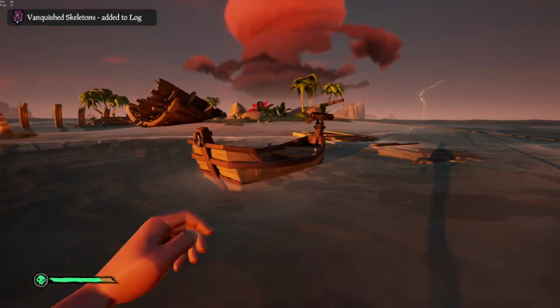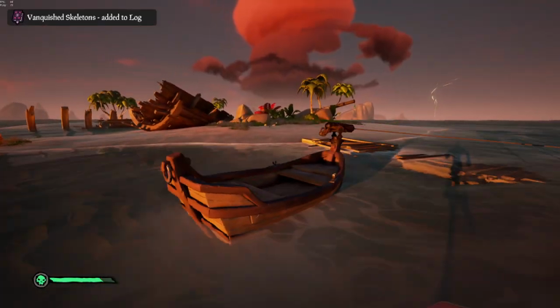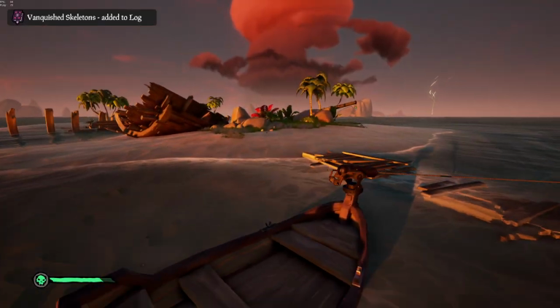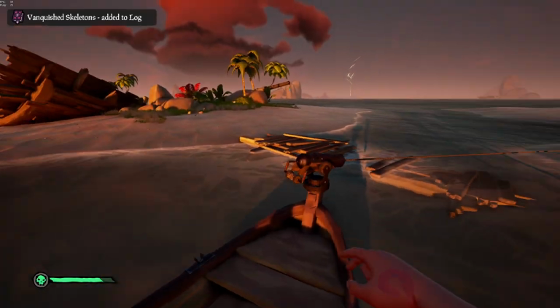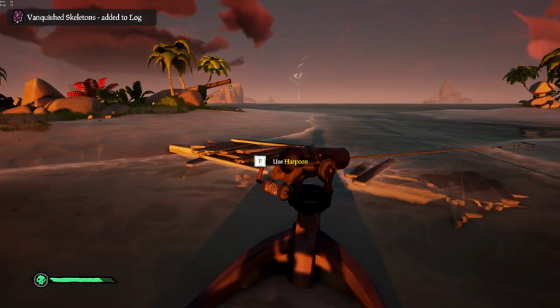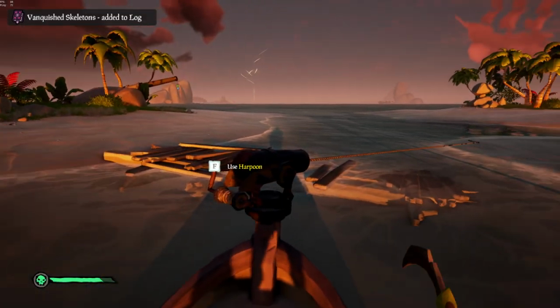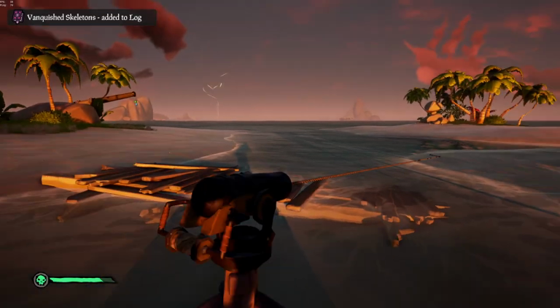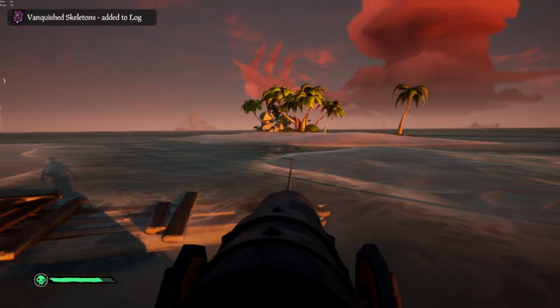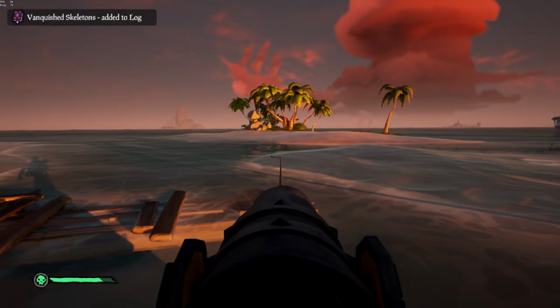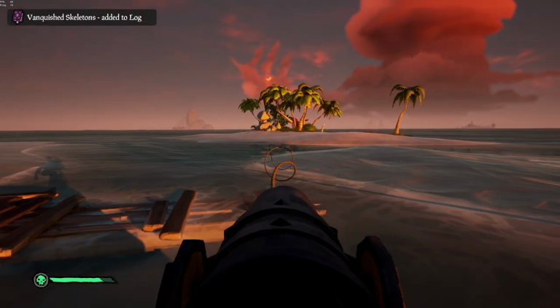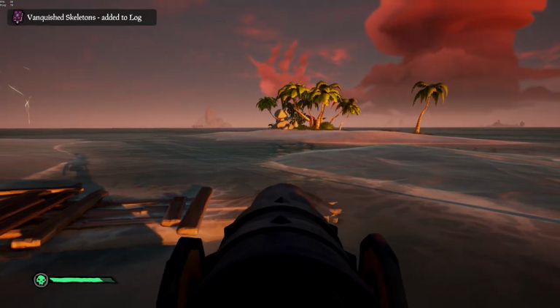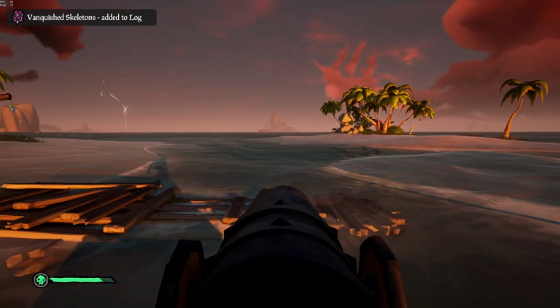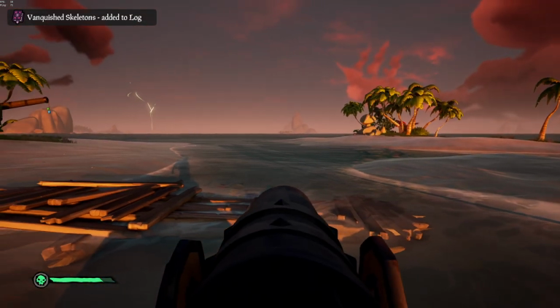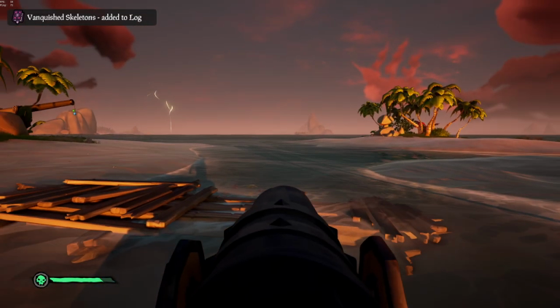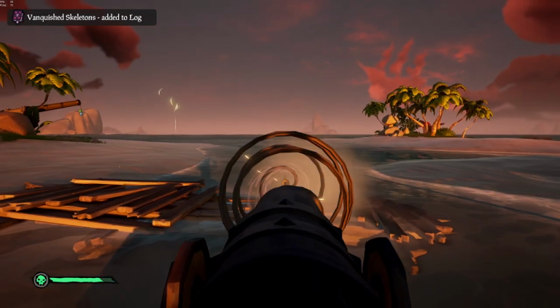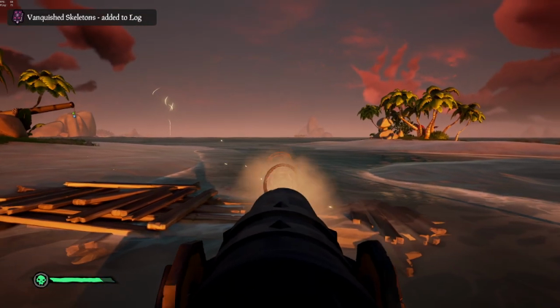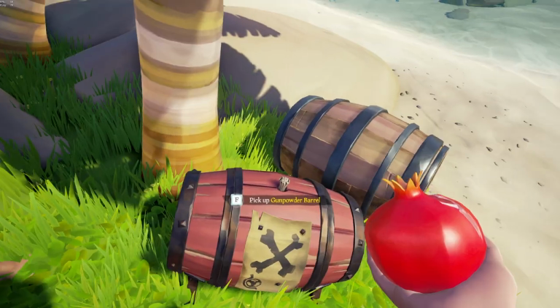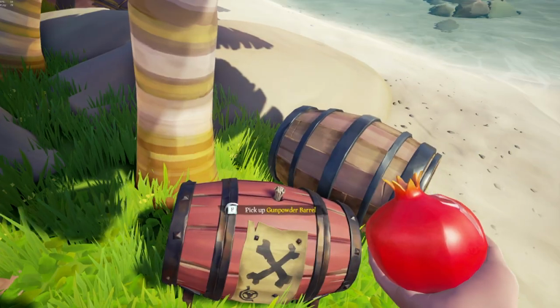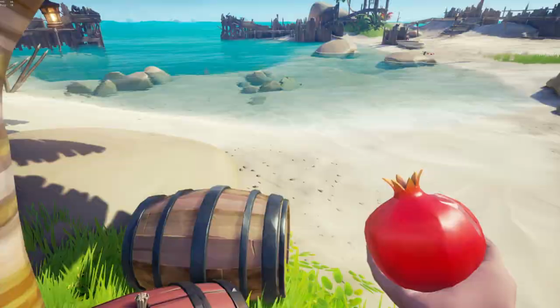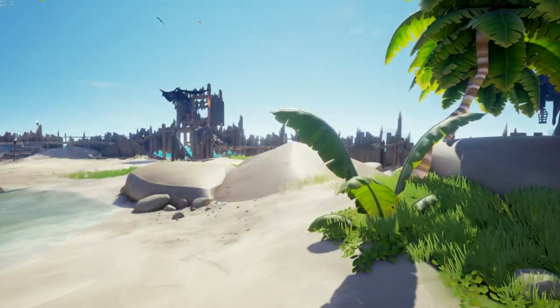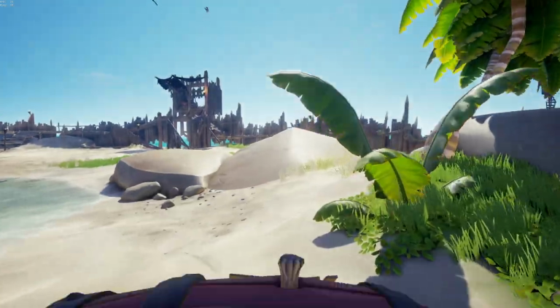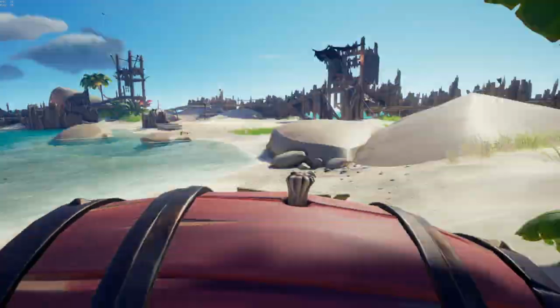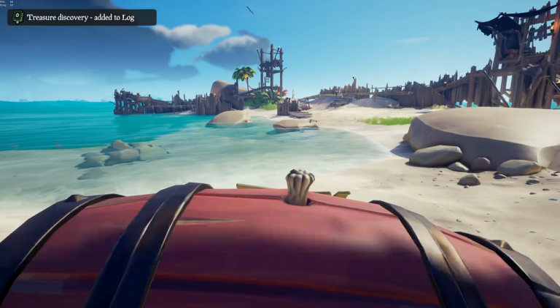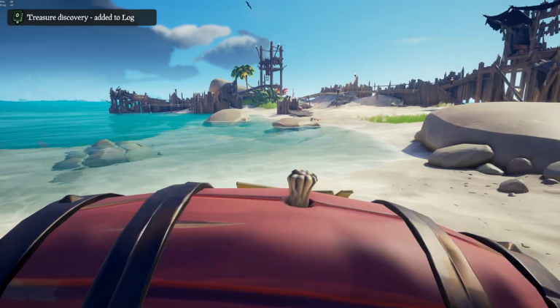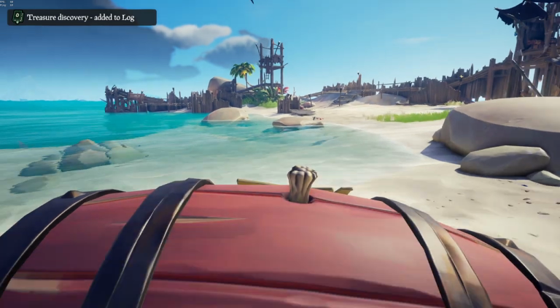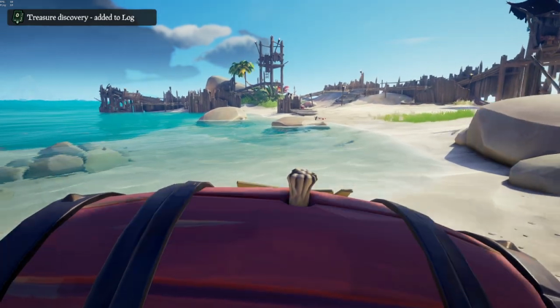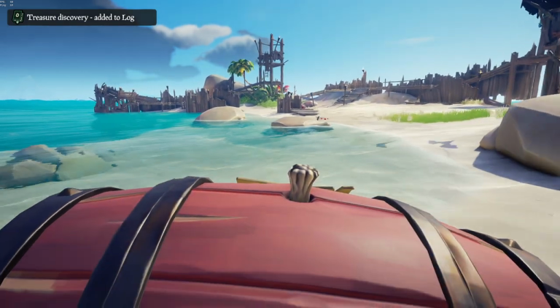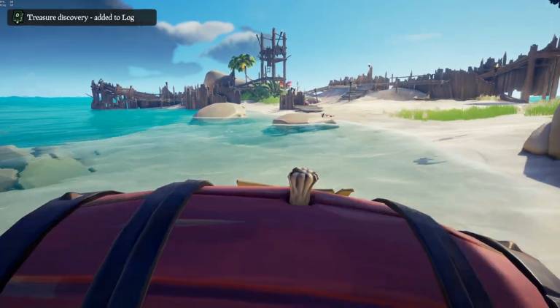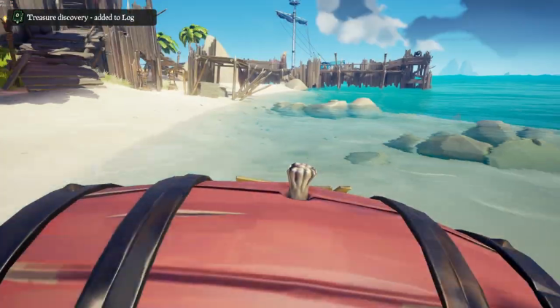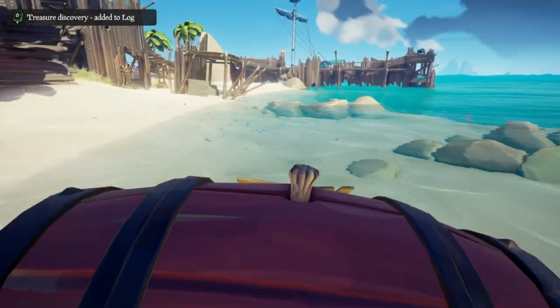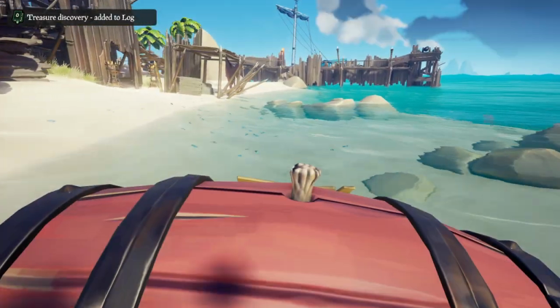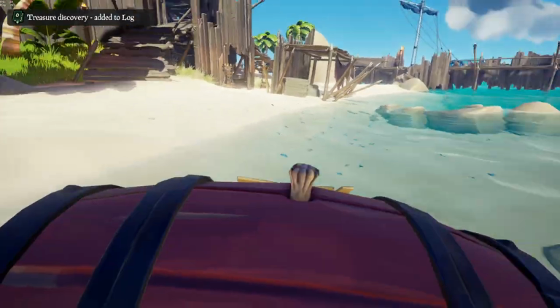First, find a harpoon rowboat on one of the islands in the game. Now go ahead and grab a keg or two from a forest somewhere close to you on the map.